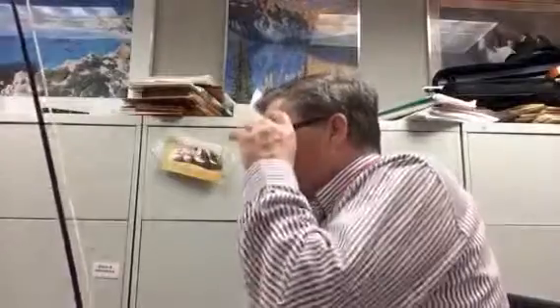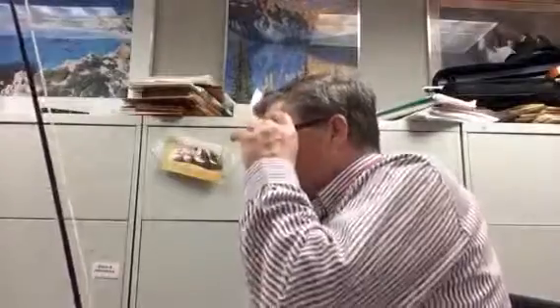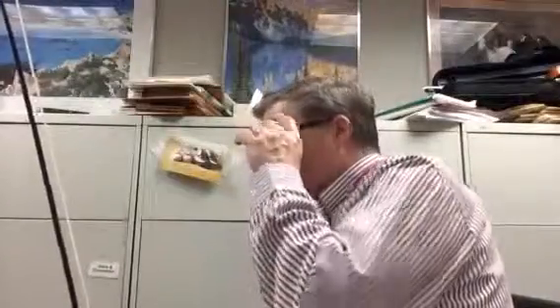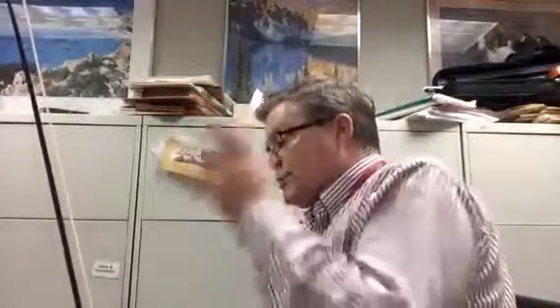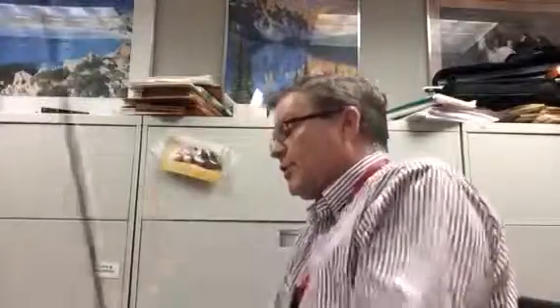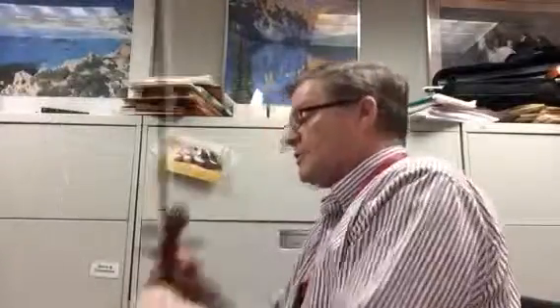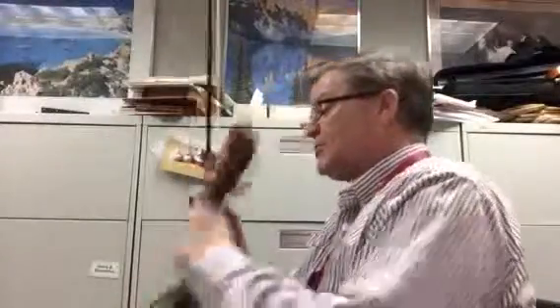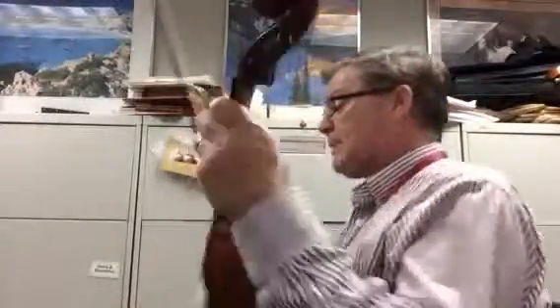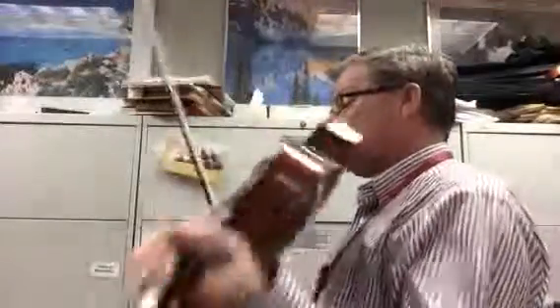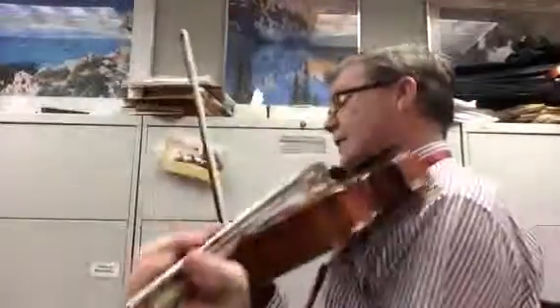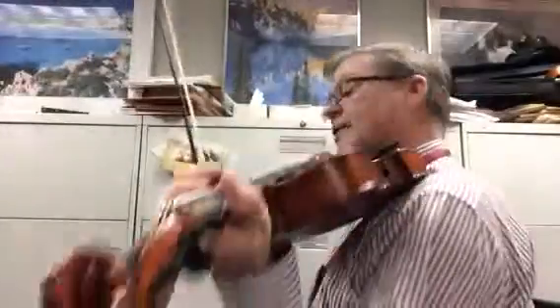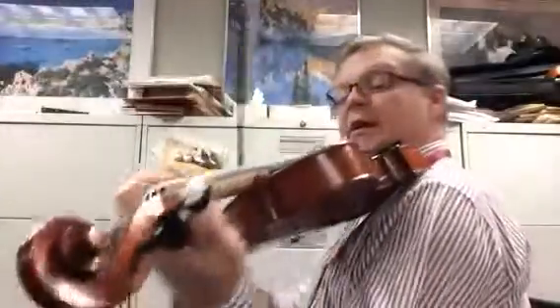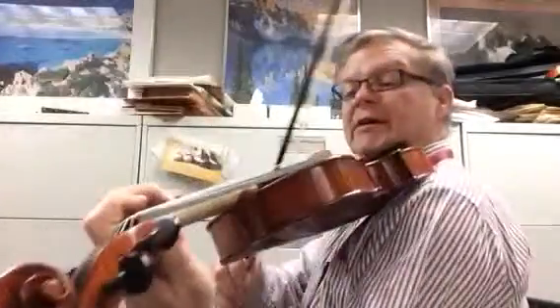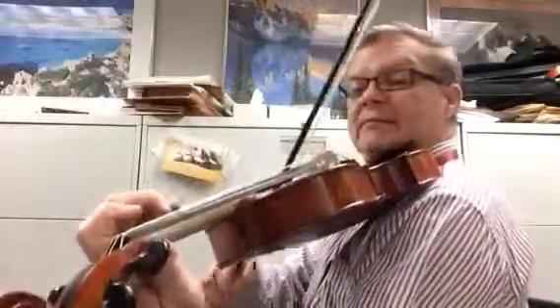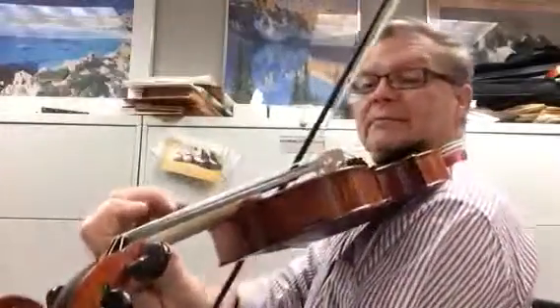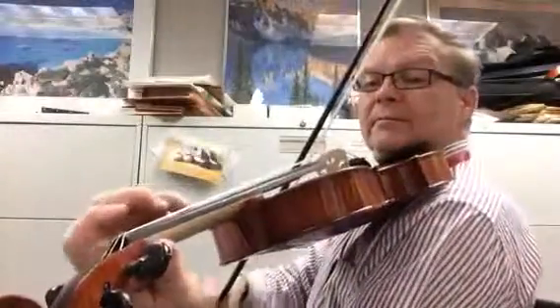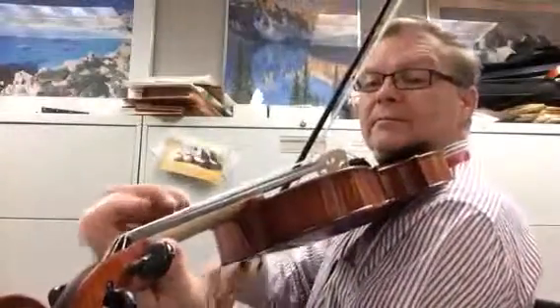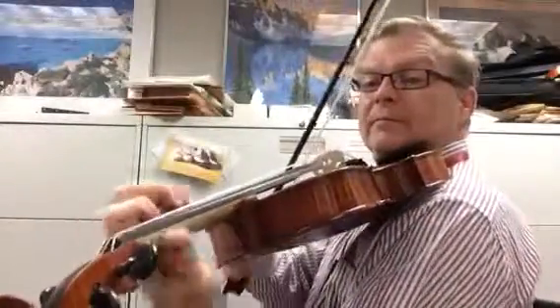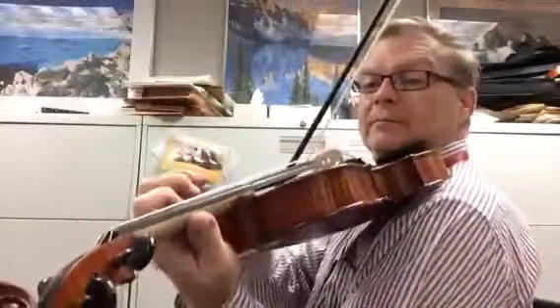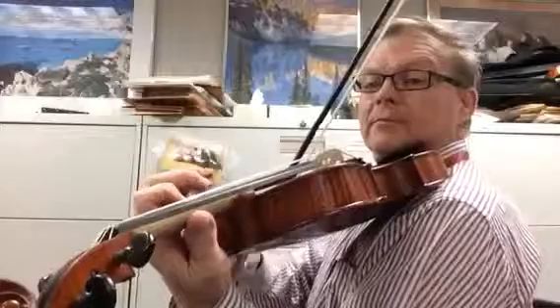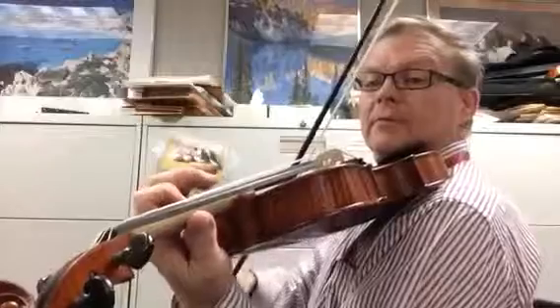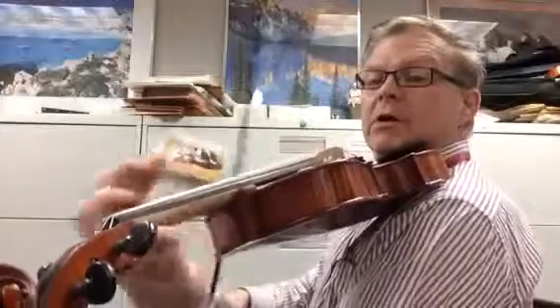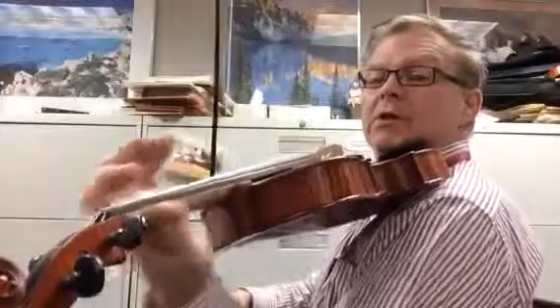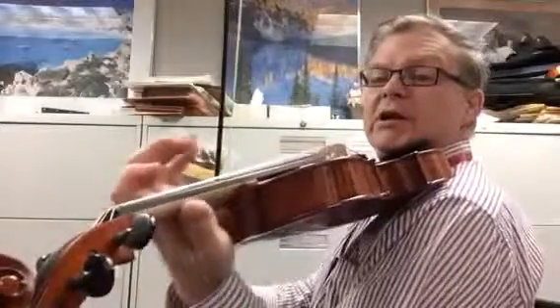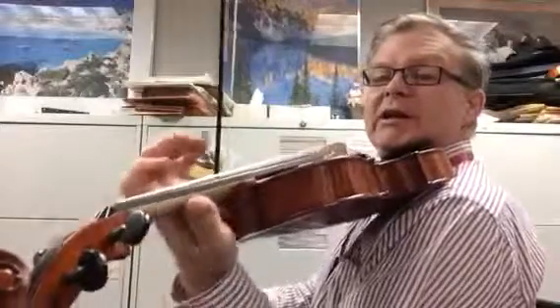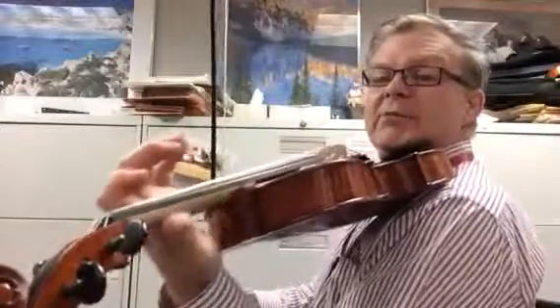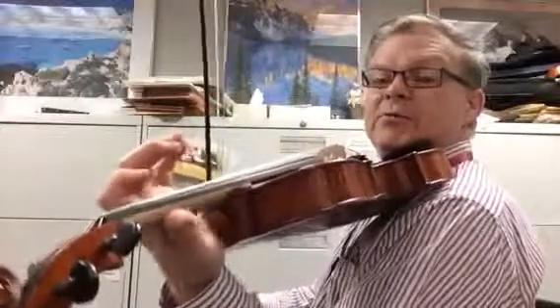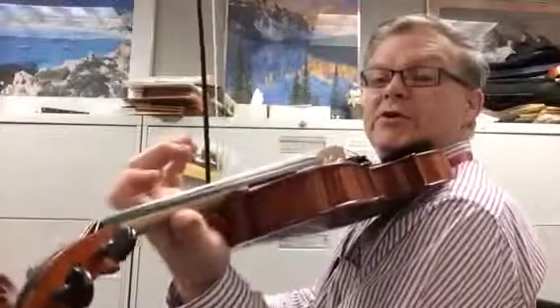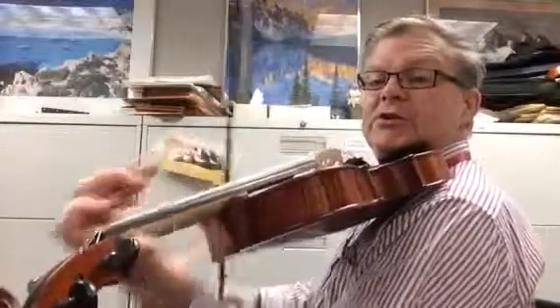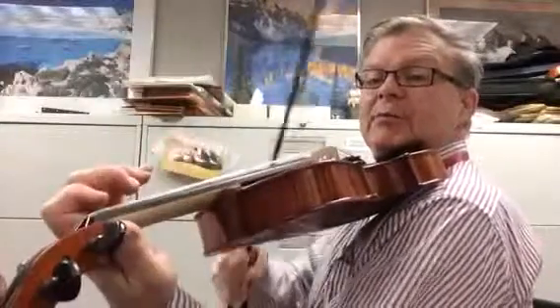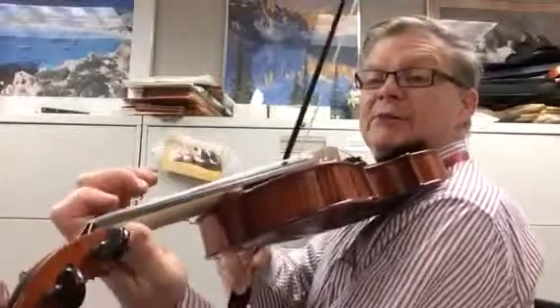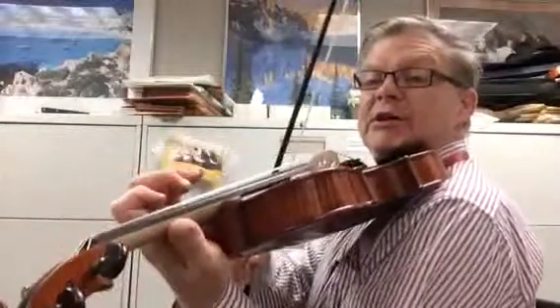Right there is a third position spot, if you haven't done that. It's kind of a landmark spot that you can come up and touch.